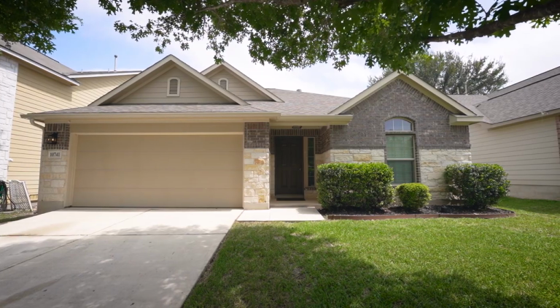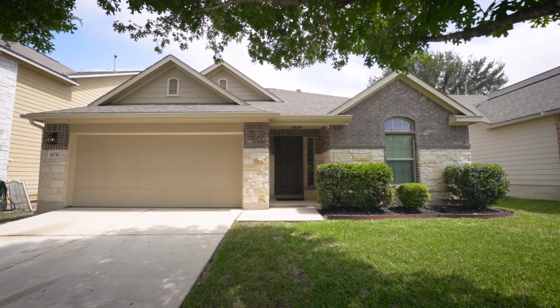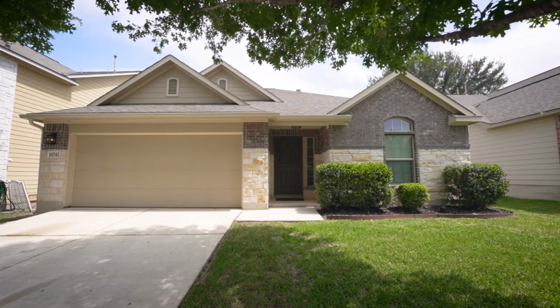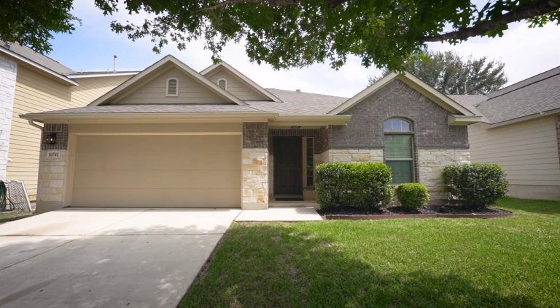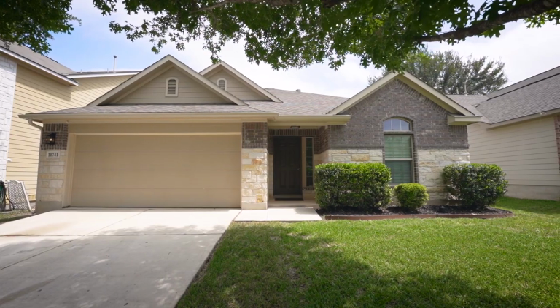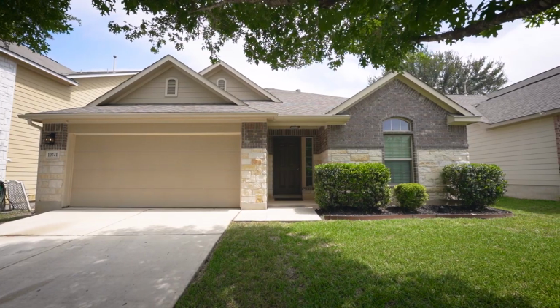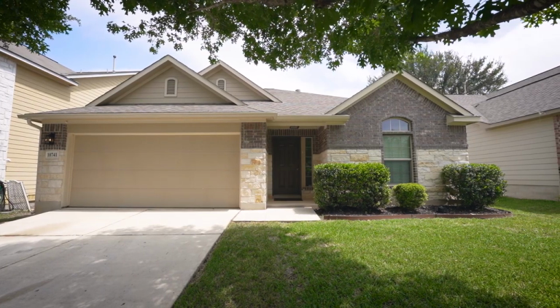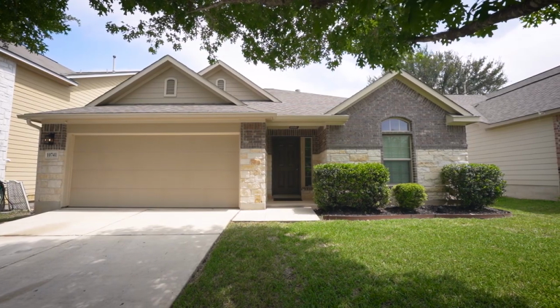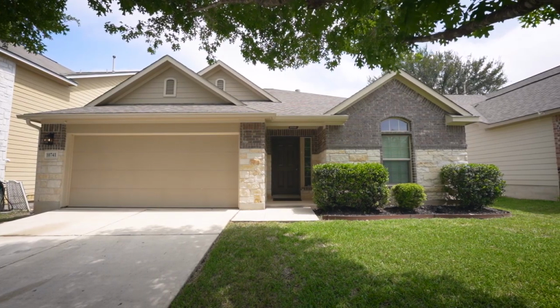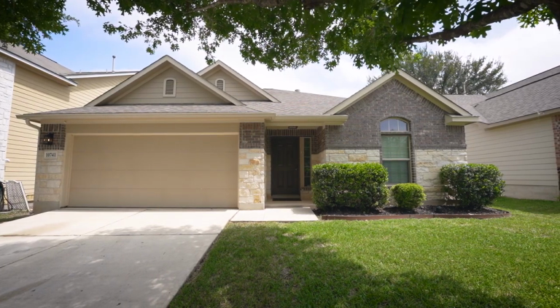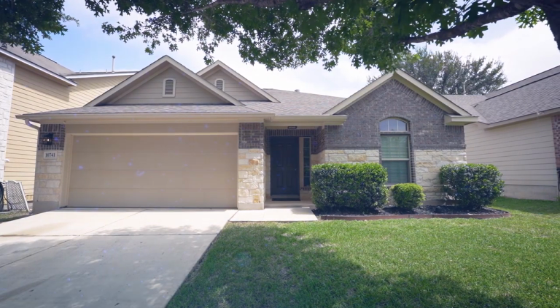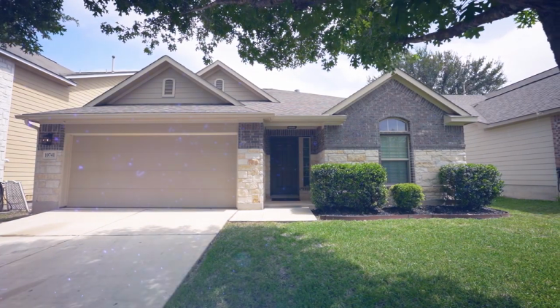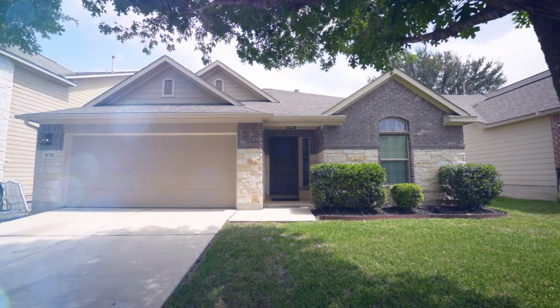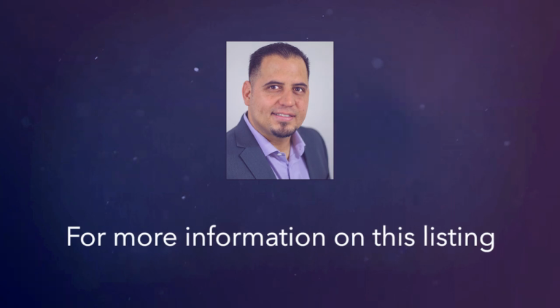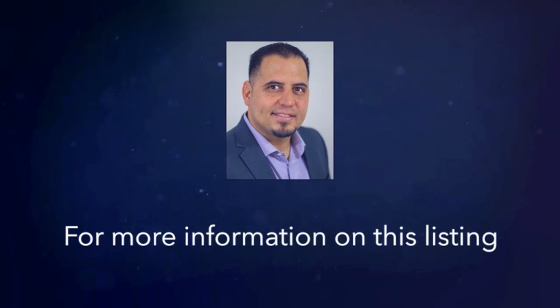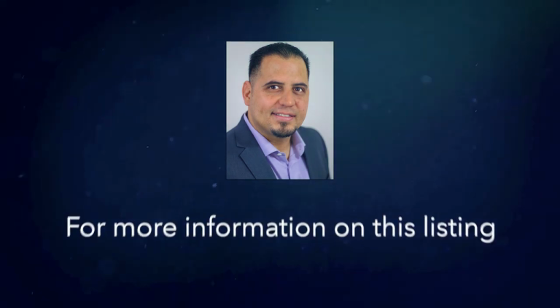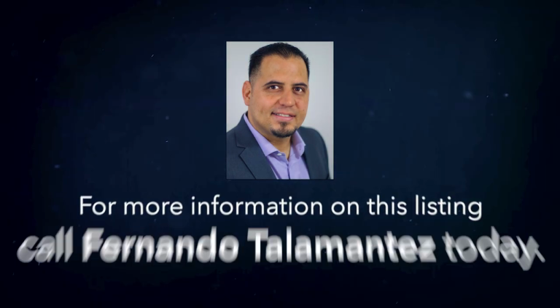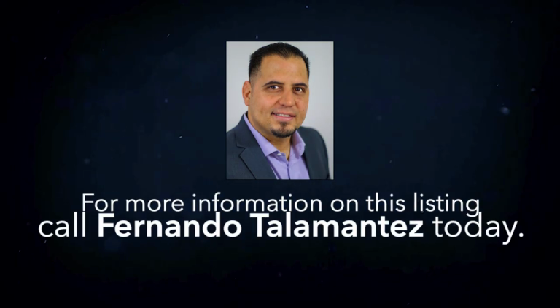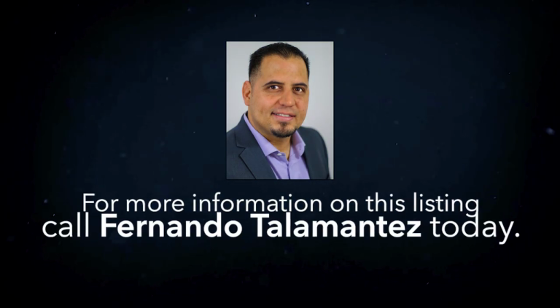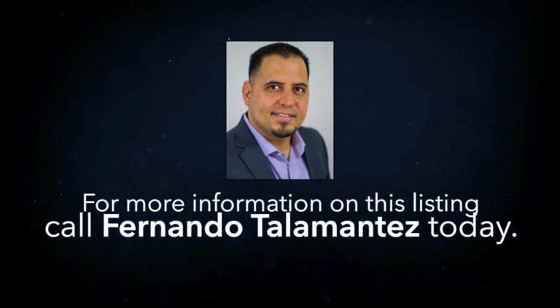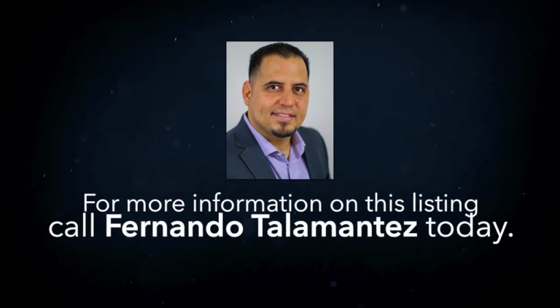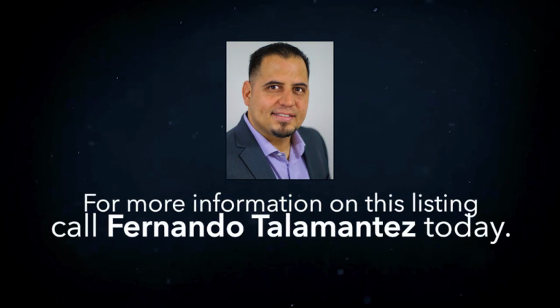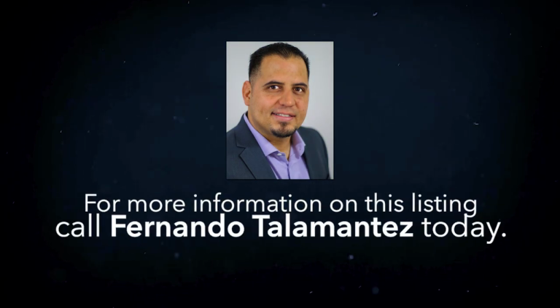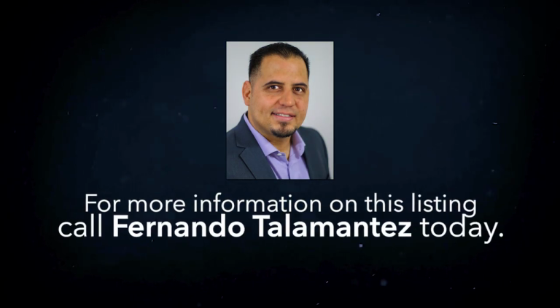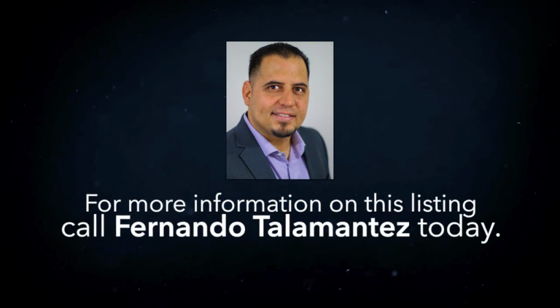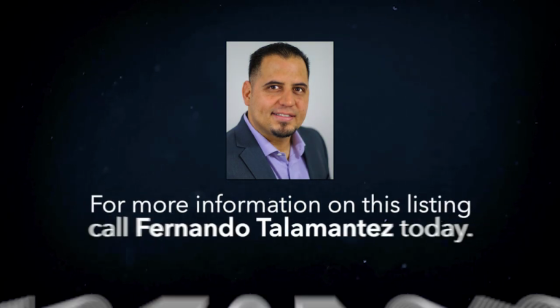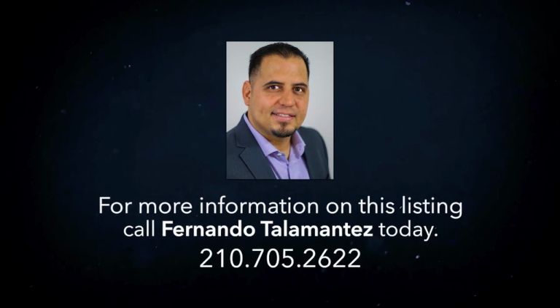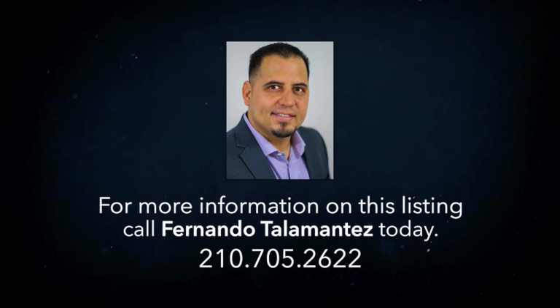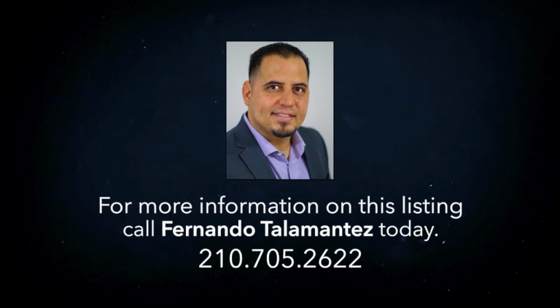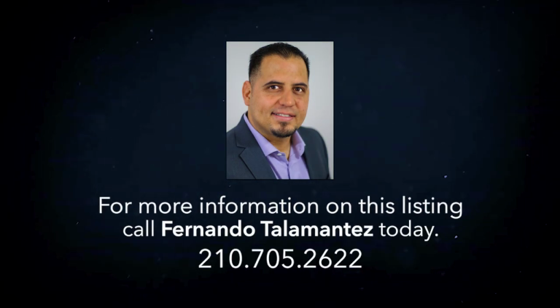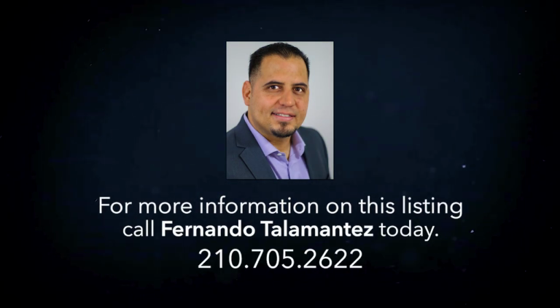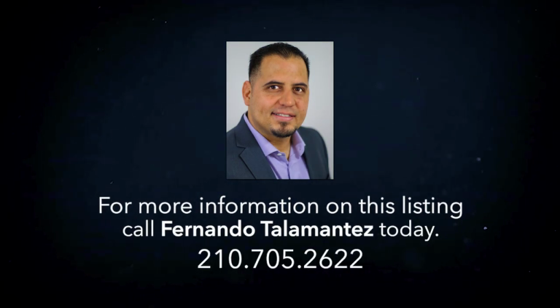For more information or to schedule a private showing, just contact one of our Realtors today.